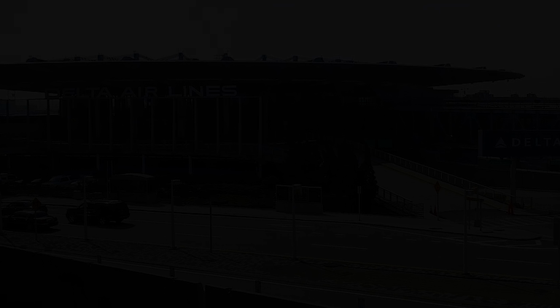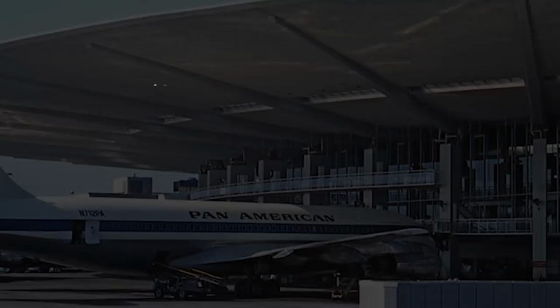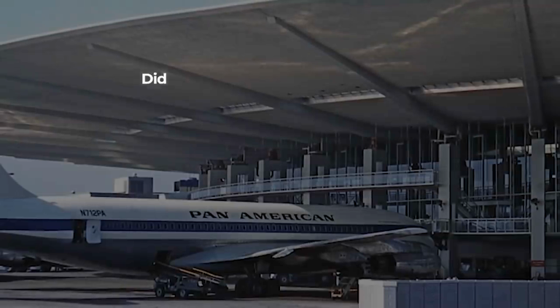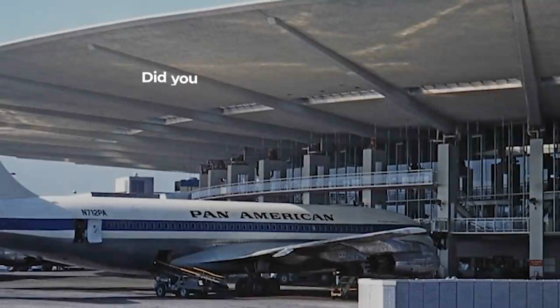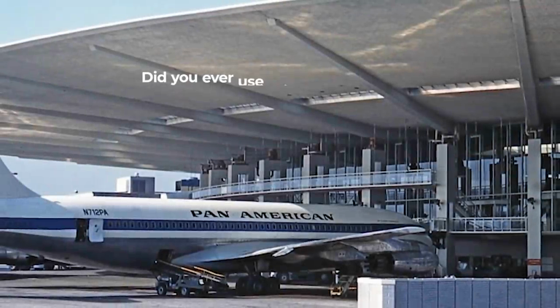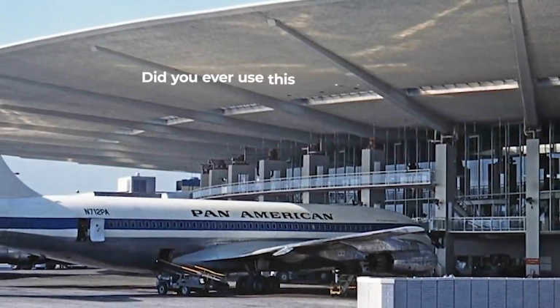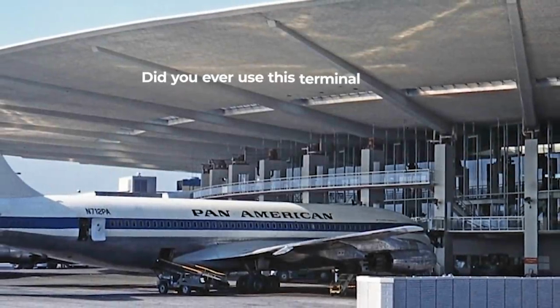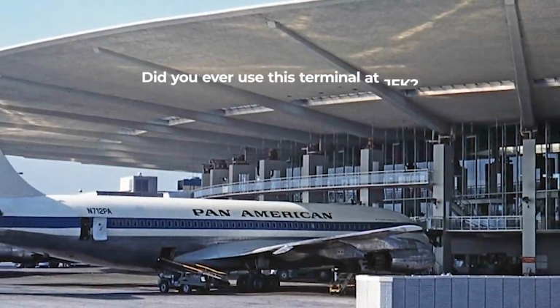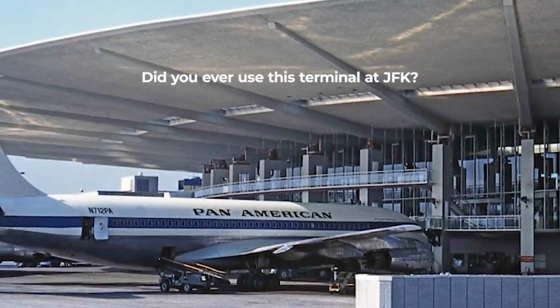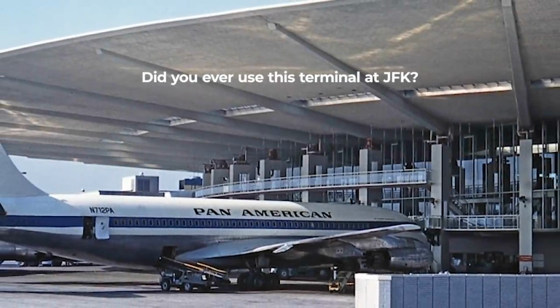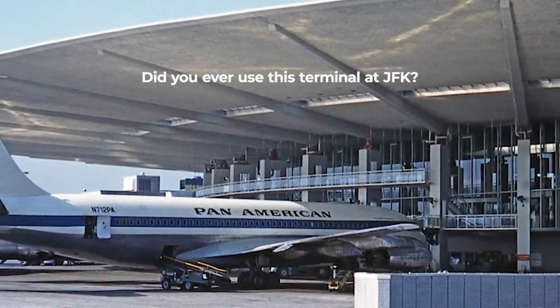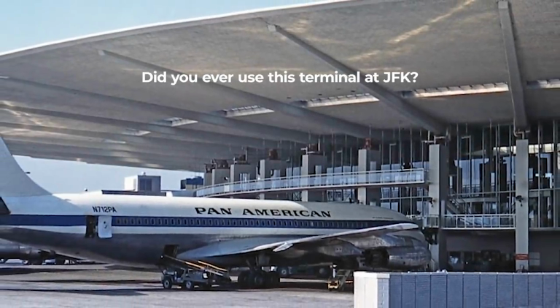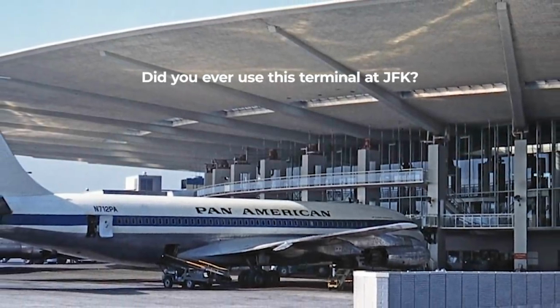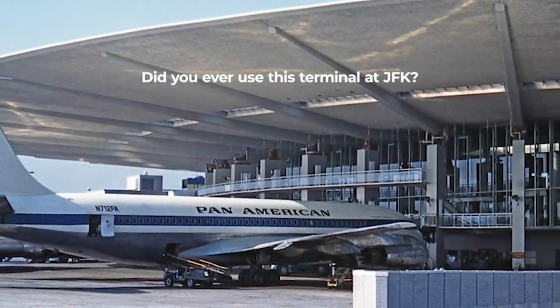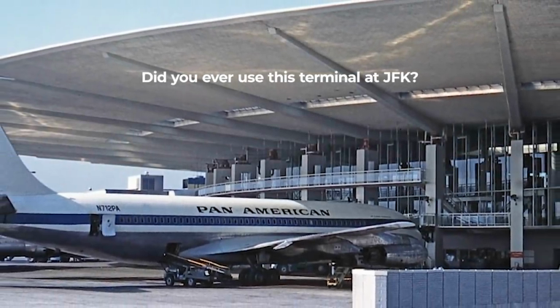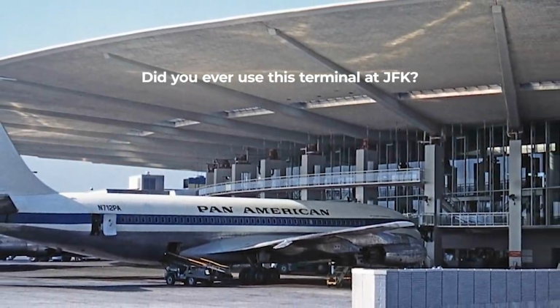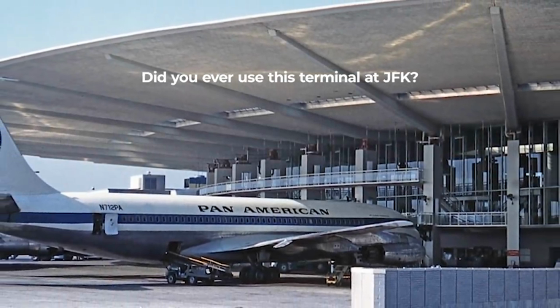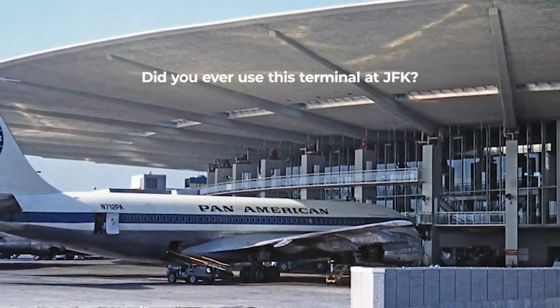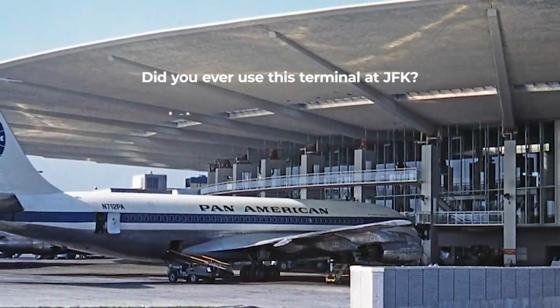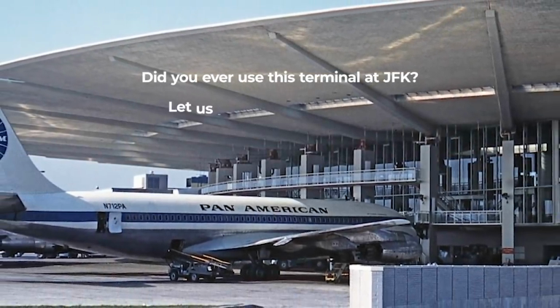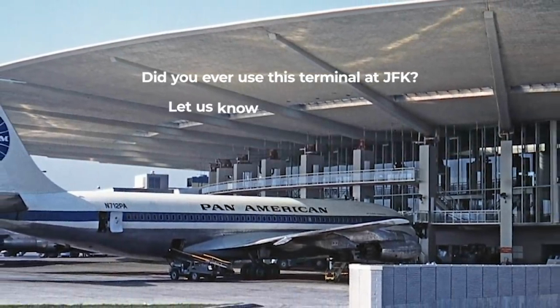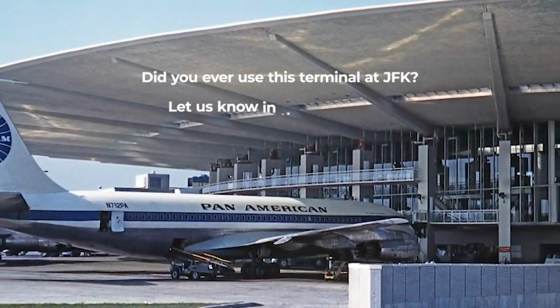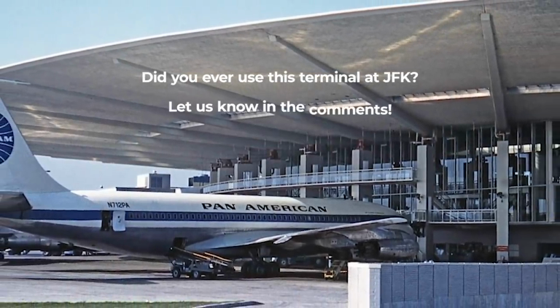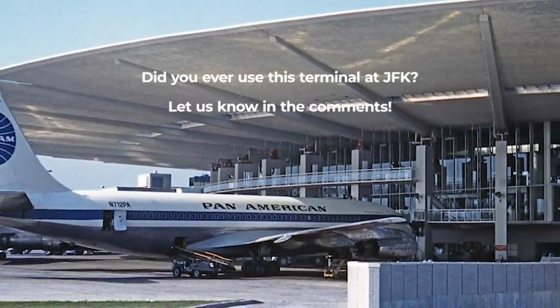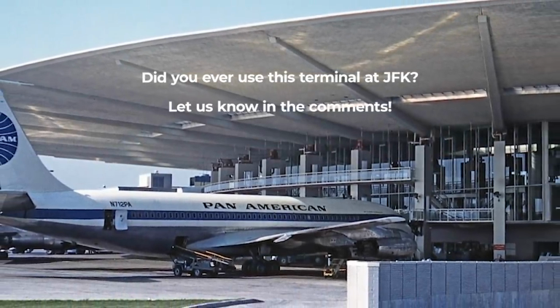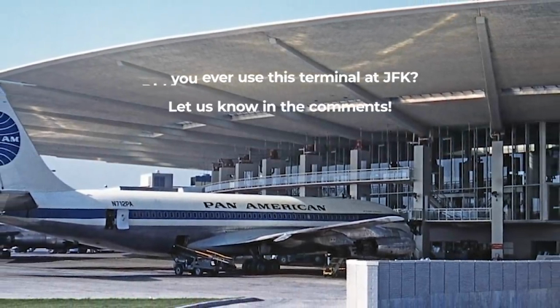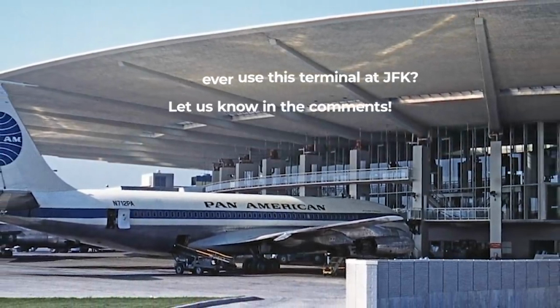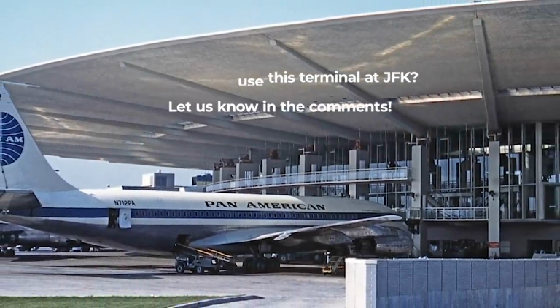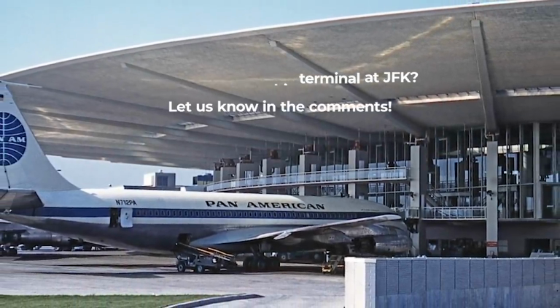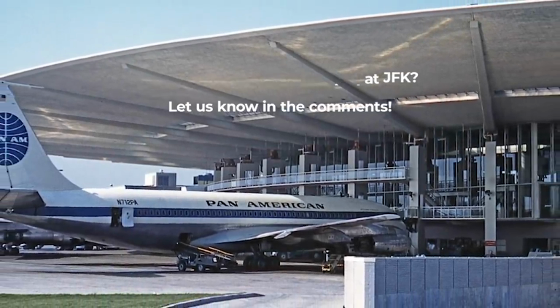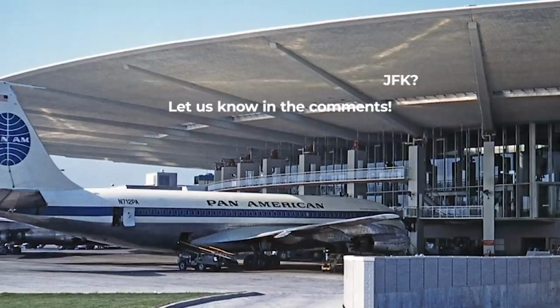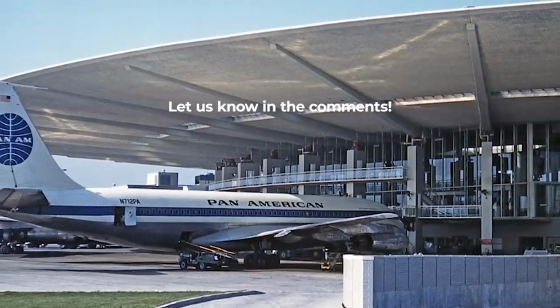If you have any memories about Pan Am's World Port, we would love to read about them in the comment section.